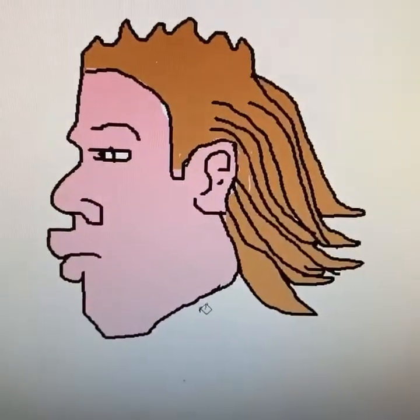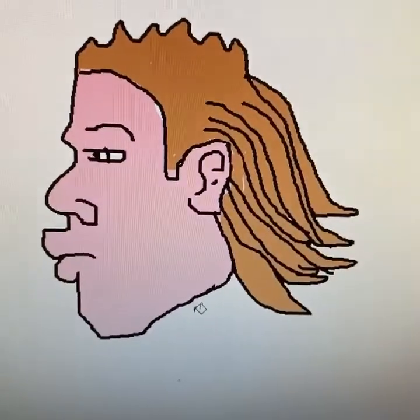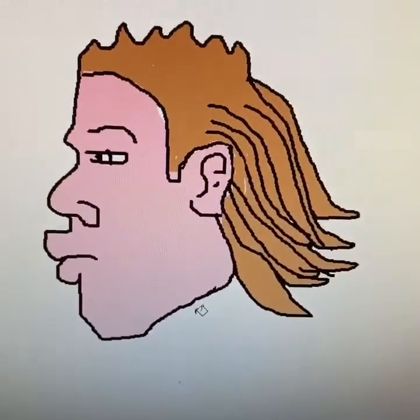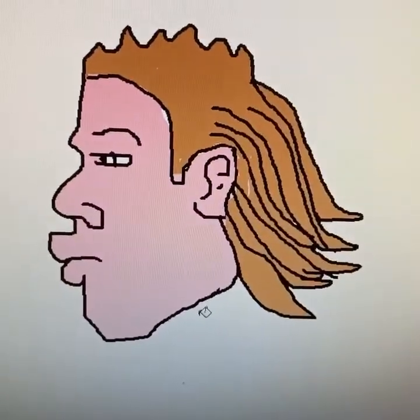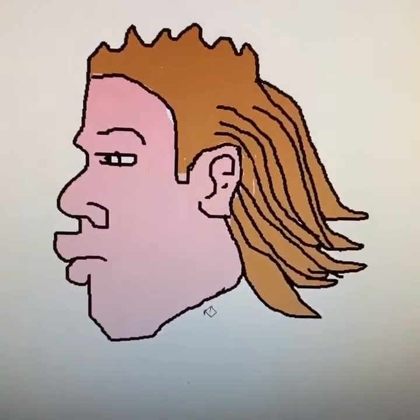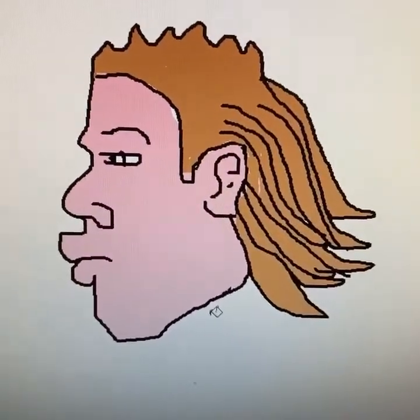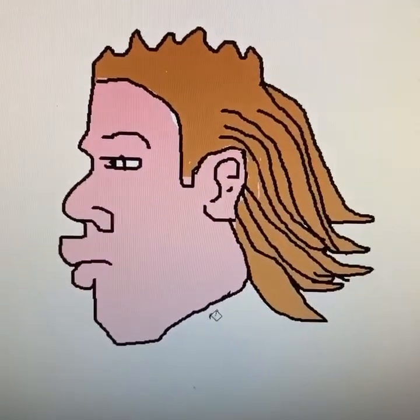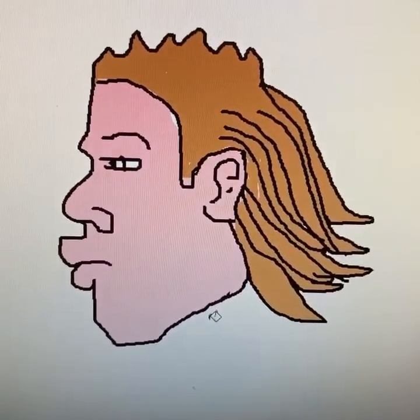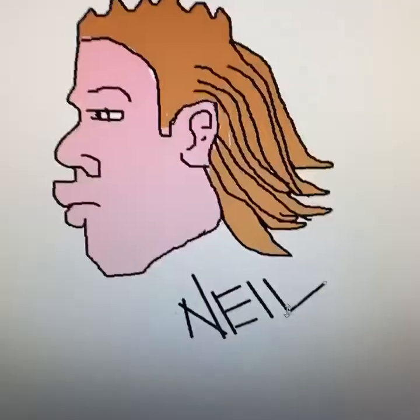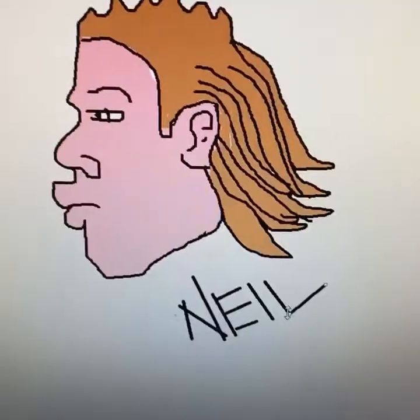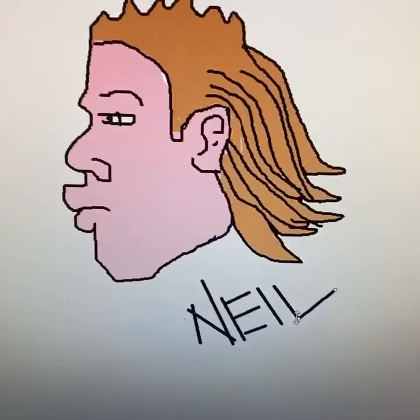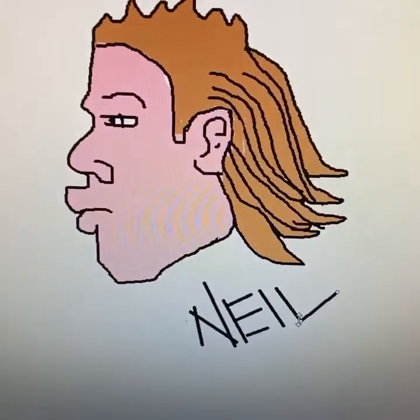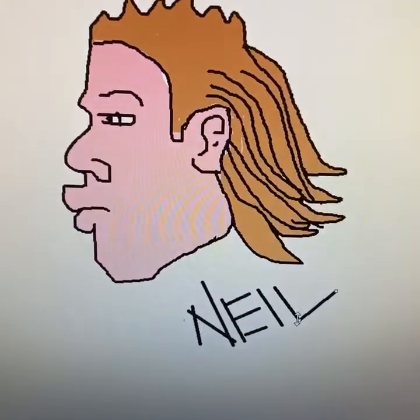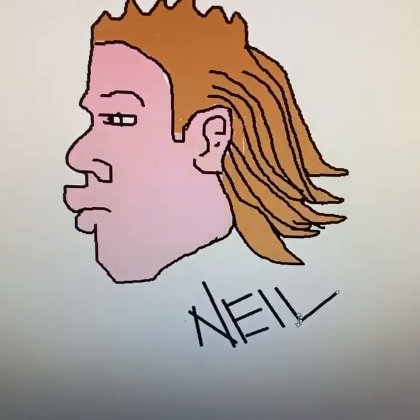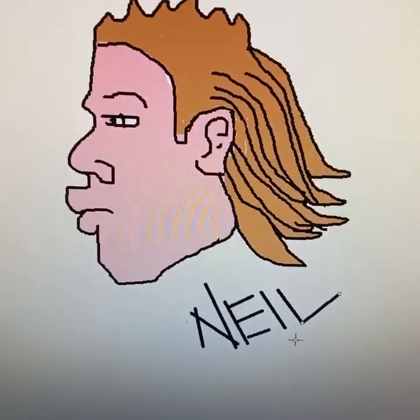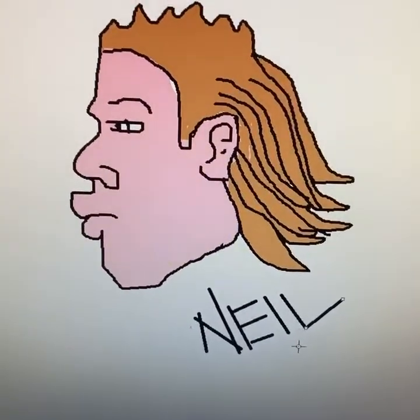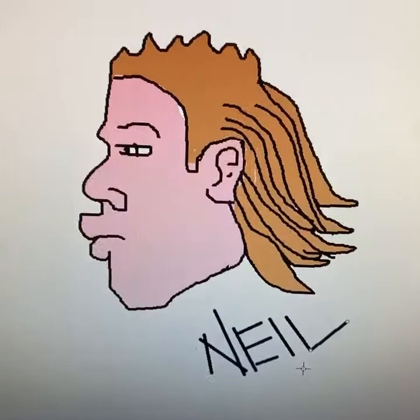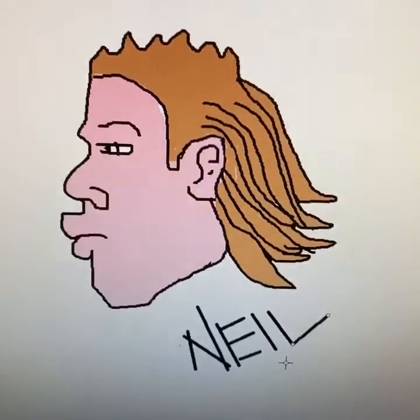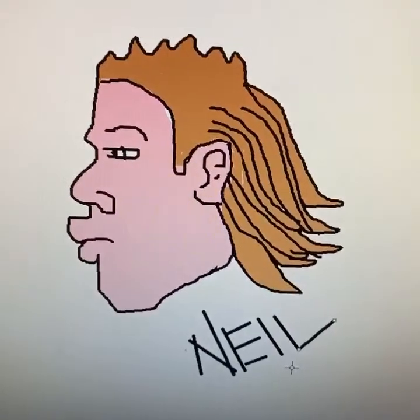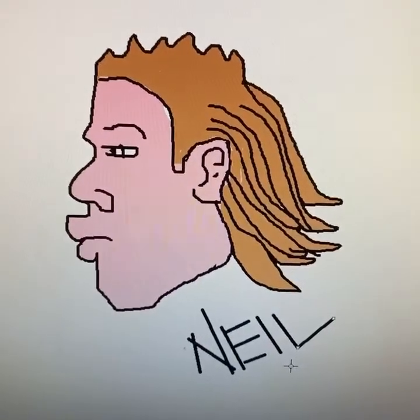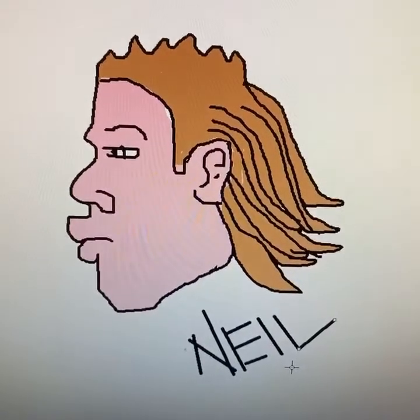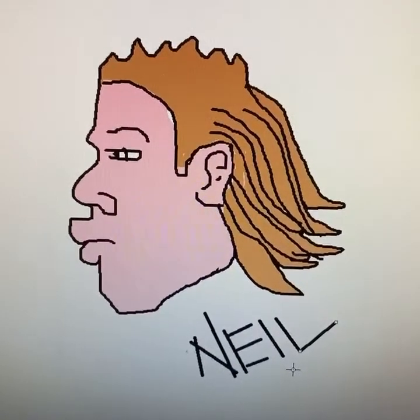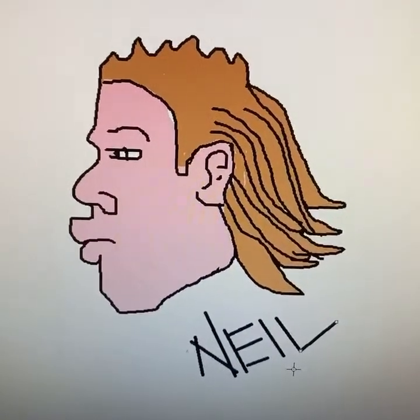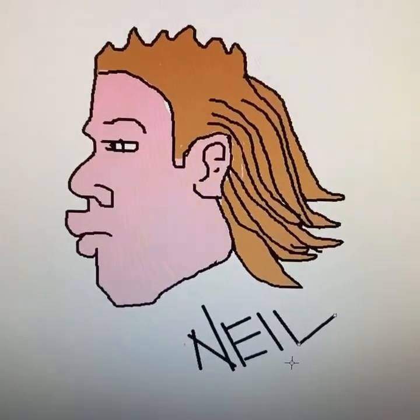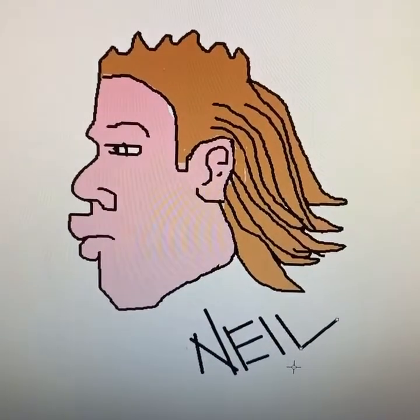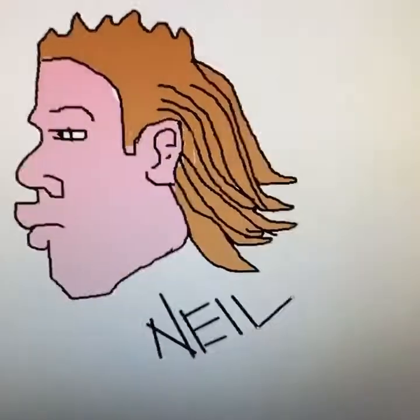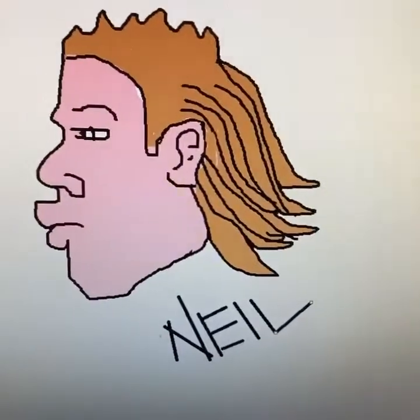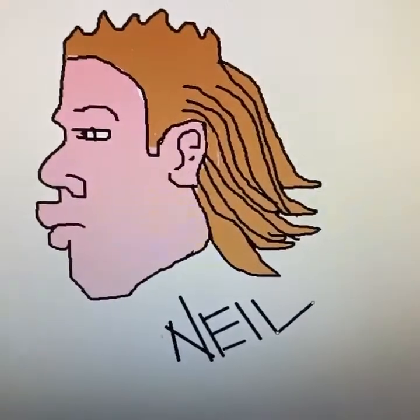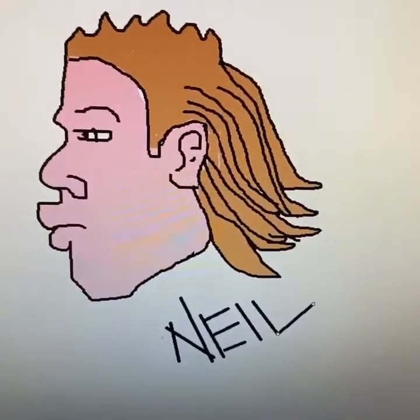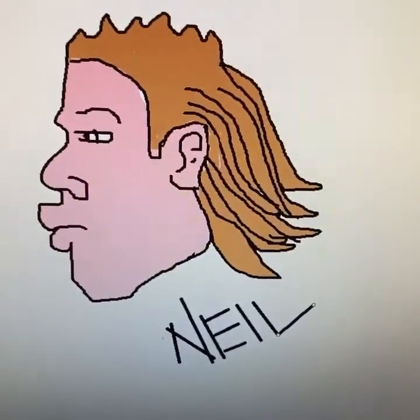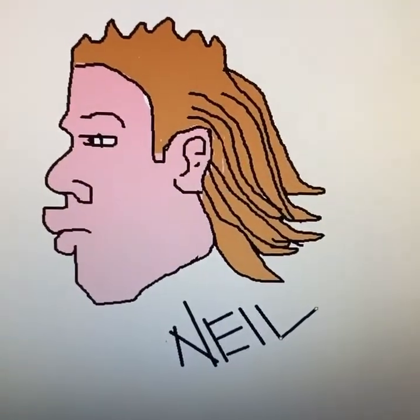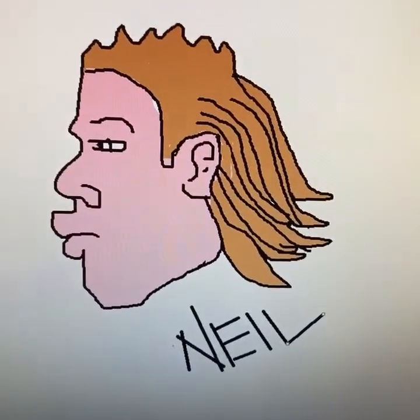Color that bad boy brown. Don't forget to sign it. There you have the haircut of my people. That Tennessee switch up.